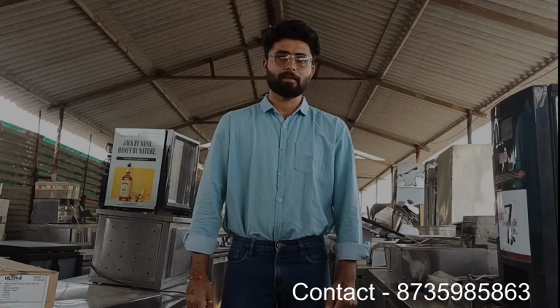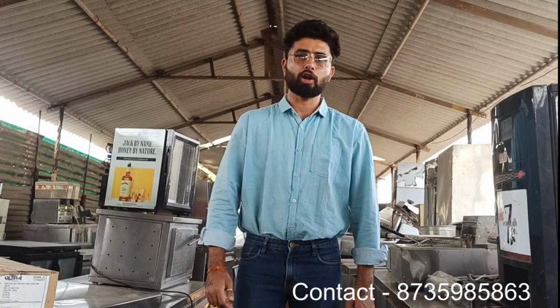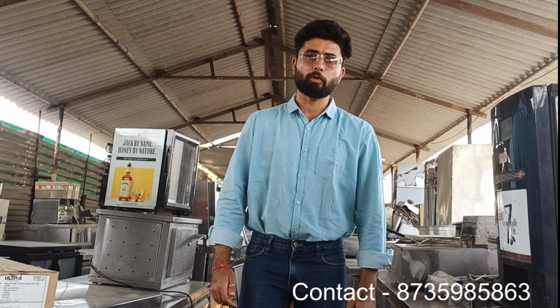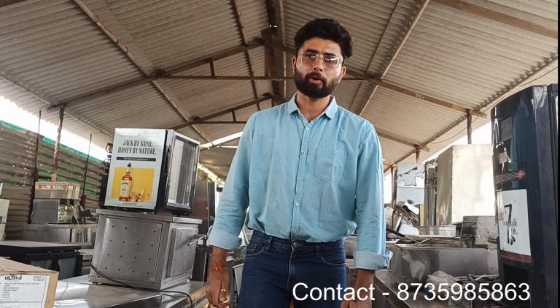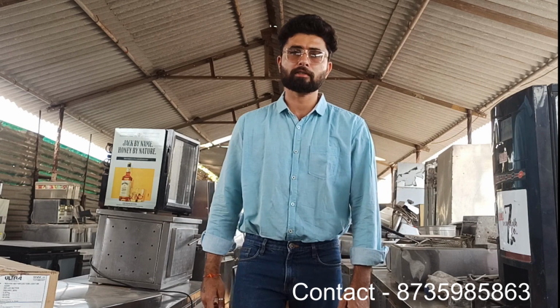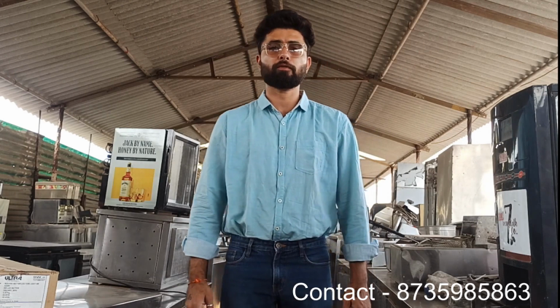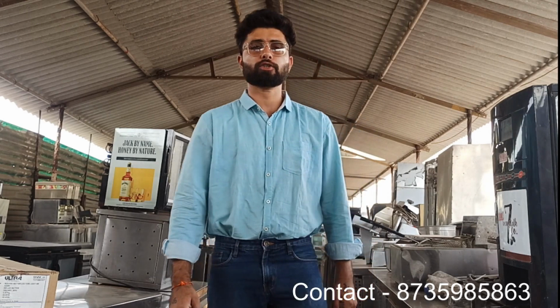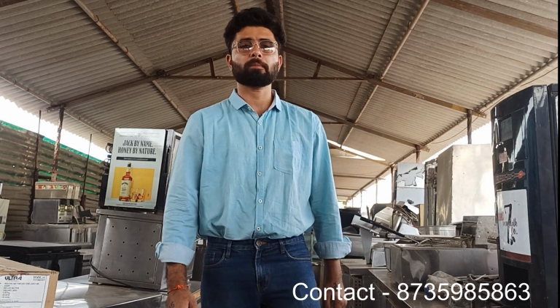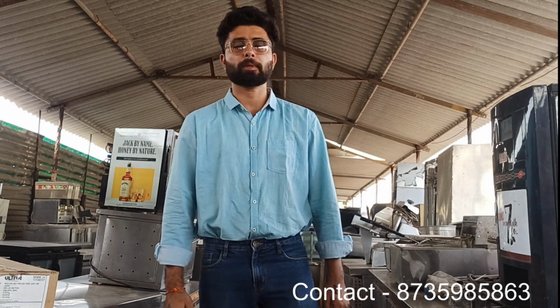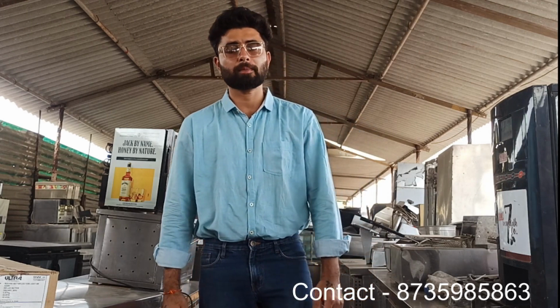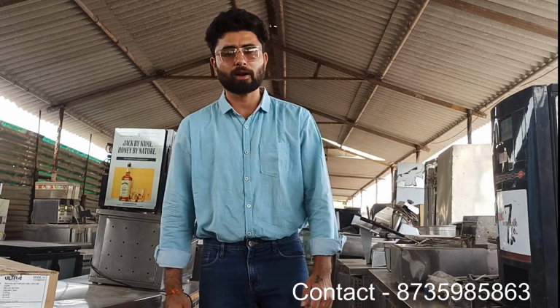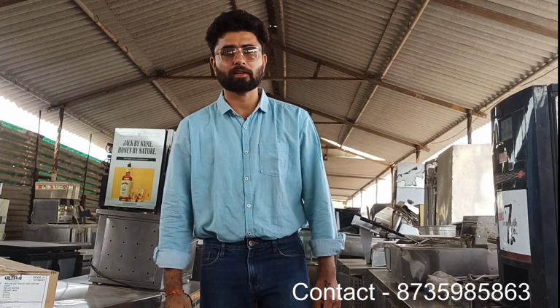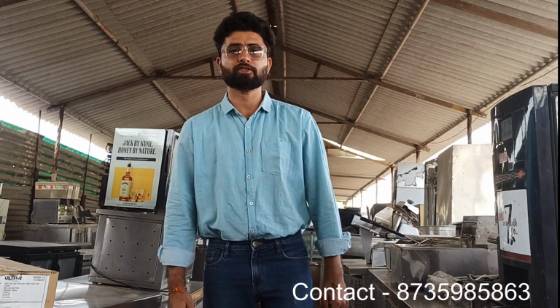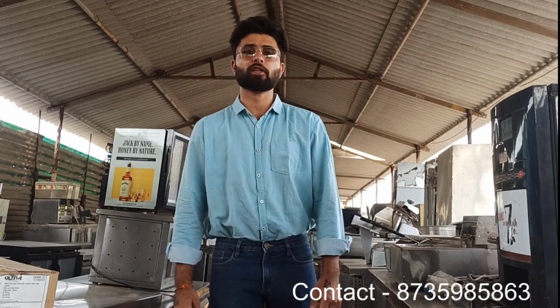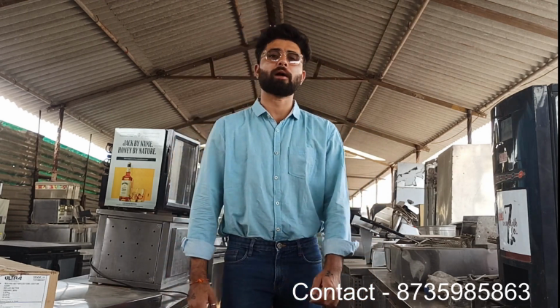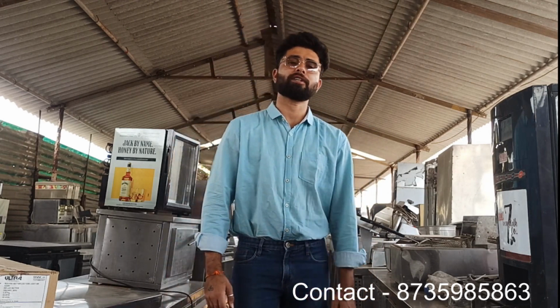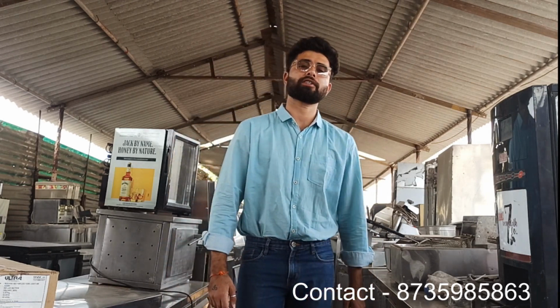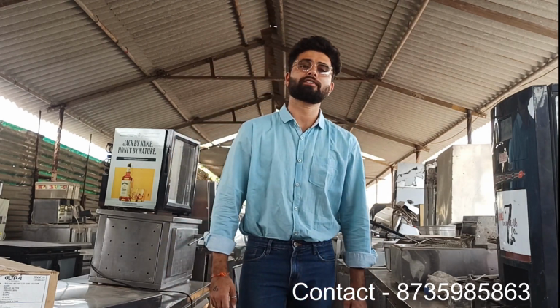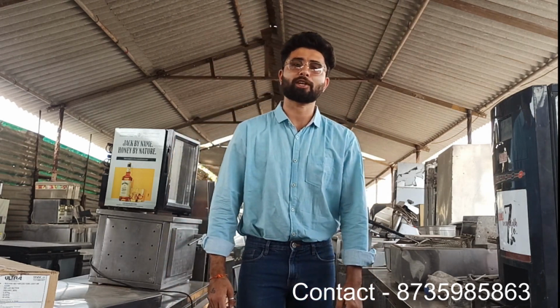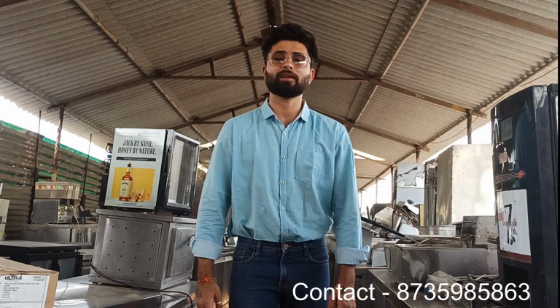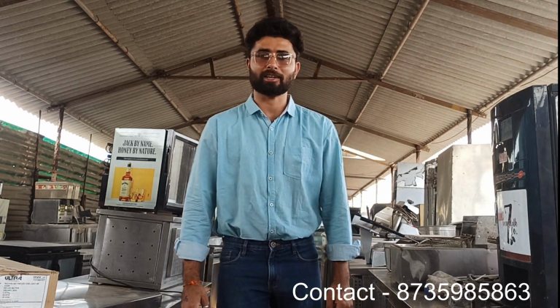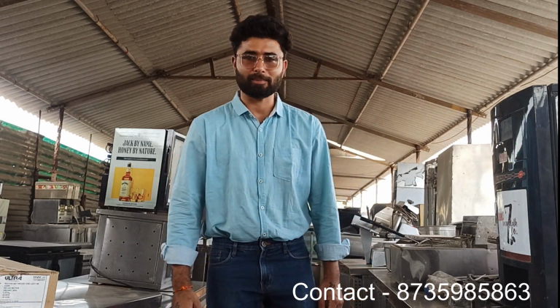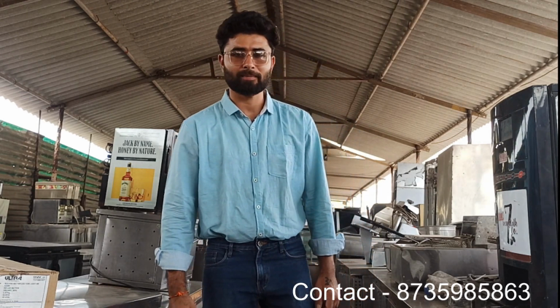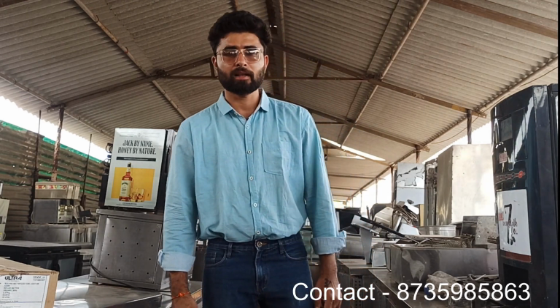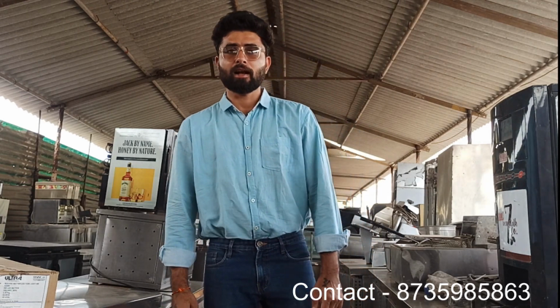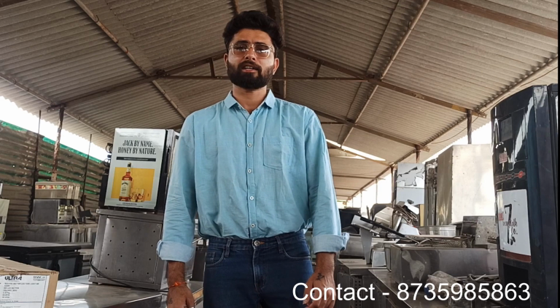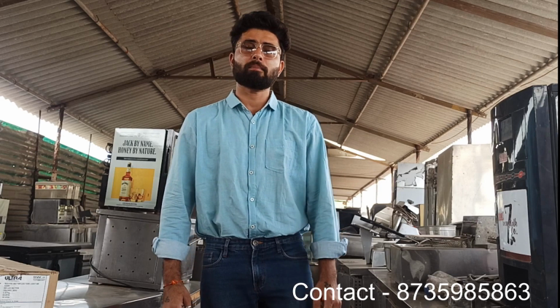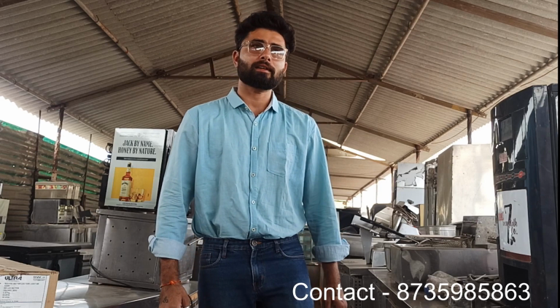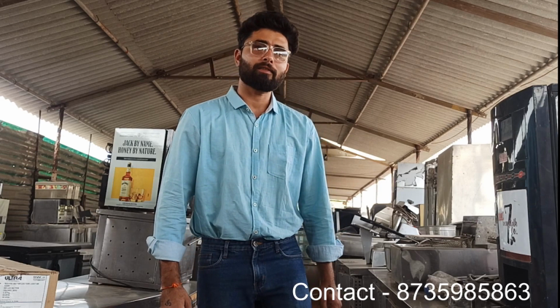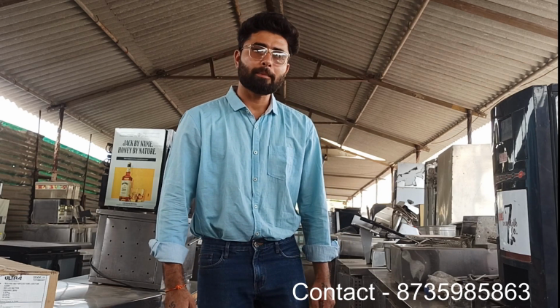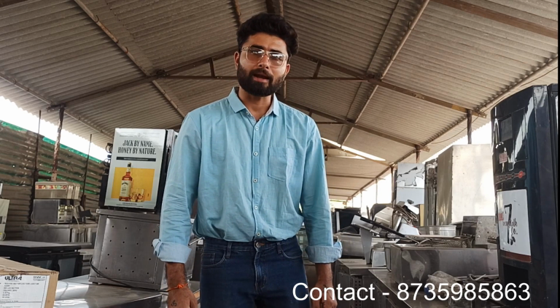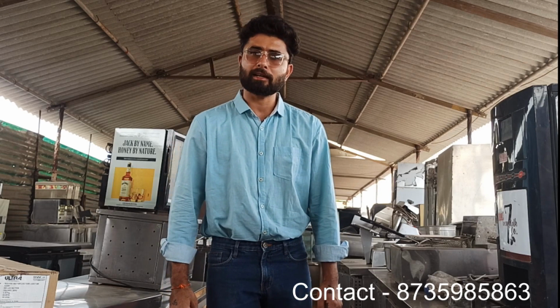Hello everyone, my name is Diyash and I would like to welcome you to Shriji Kitchen Equipment Channel. Today, we are going to talk about bandbaring.